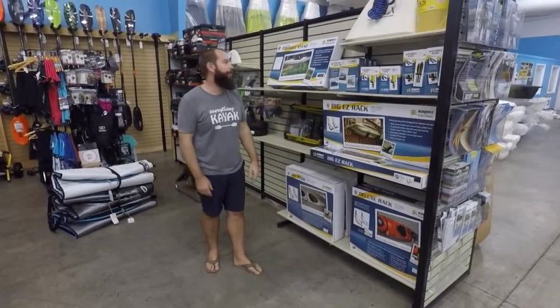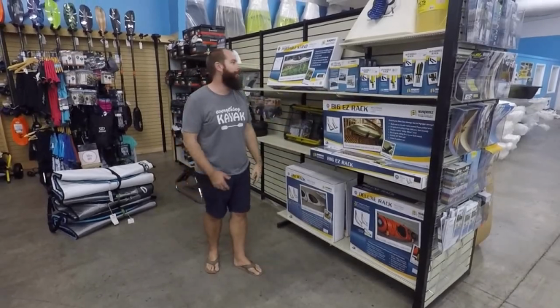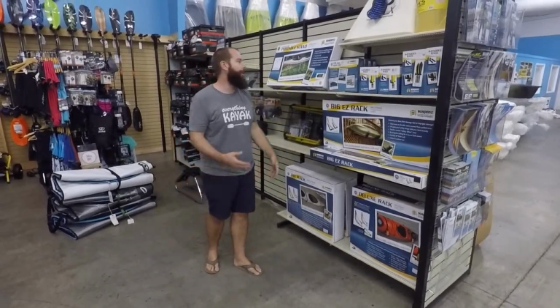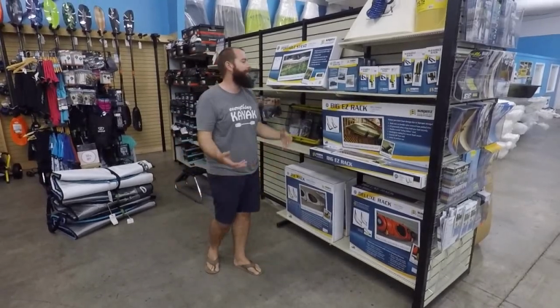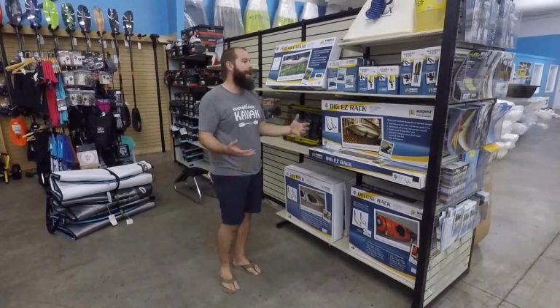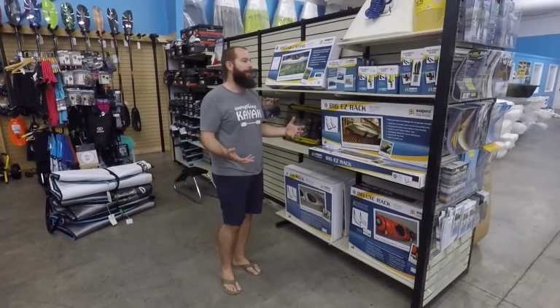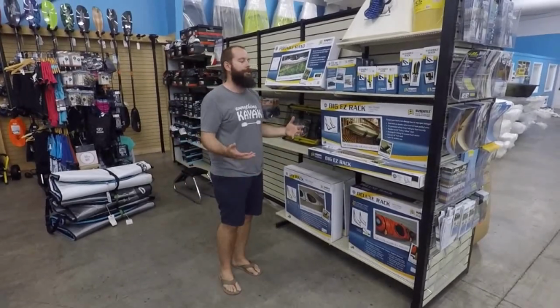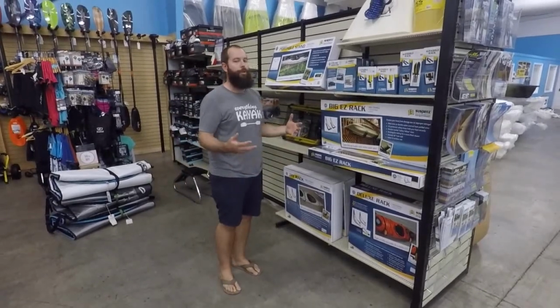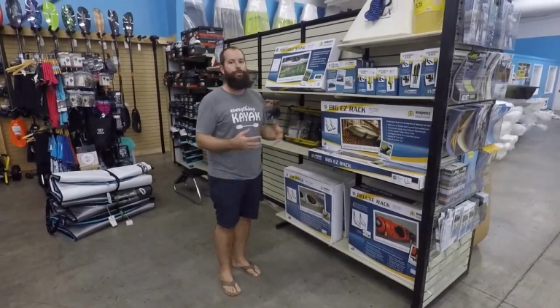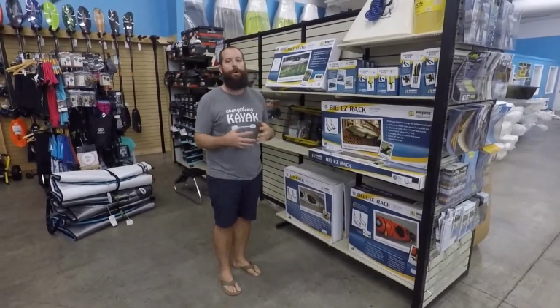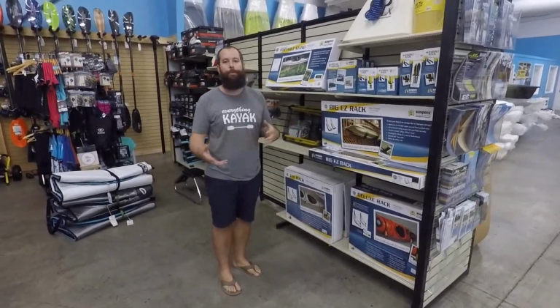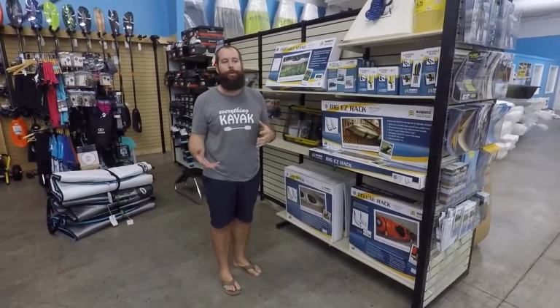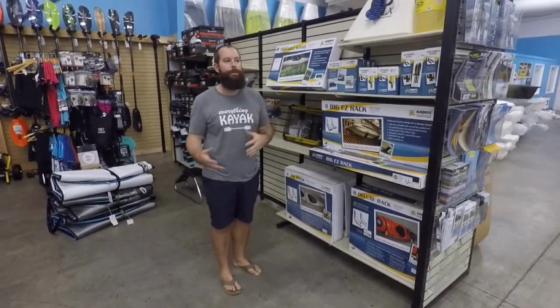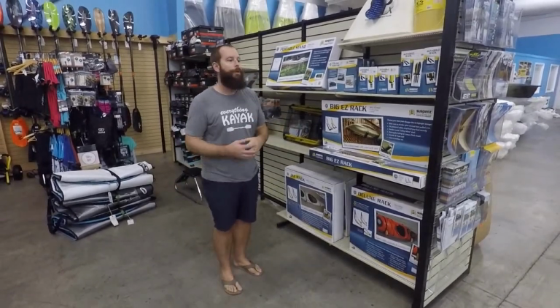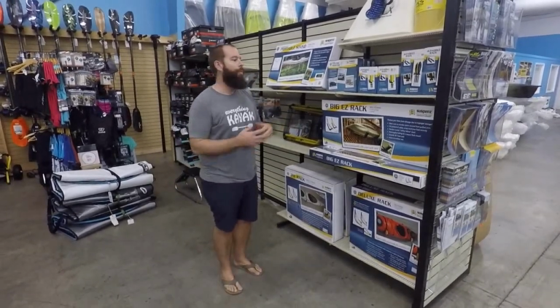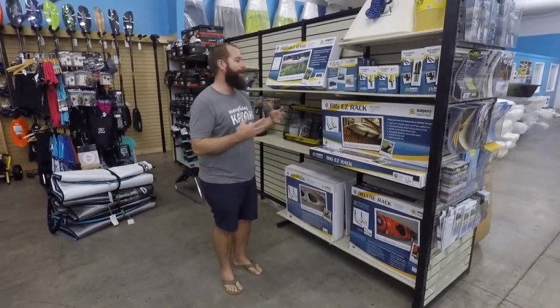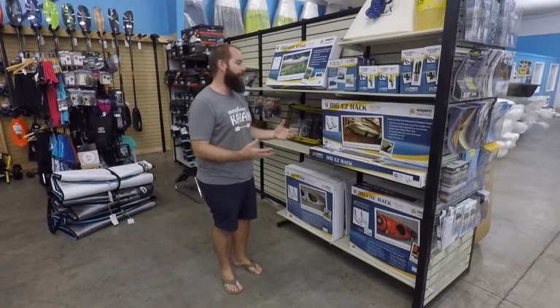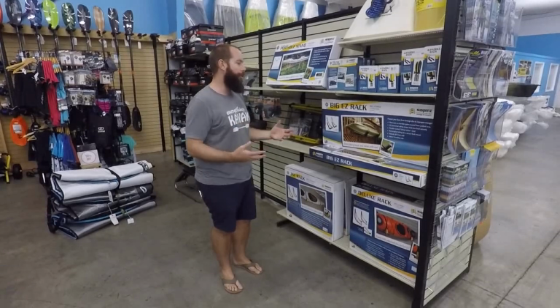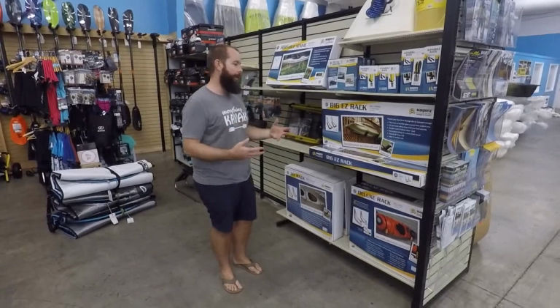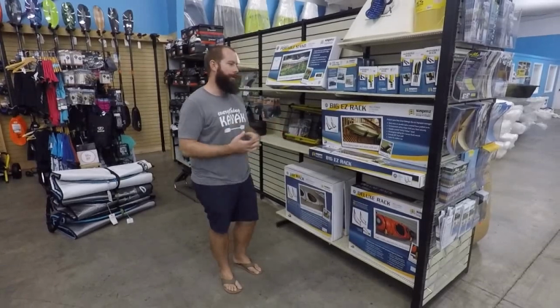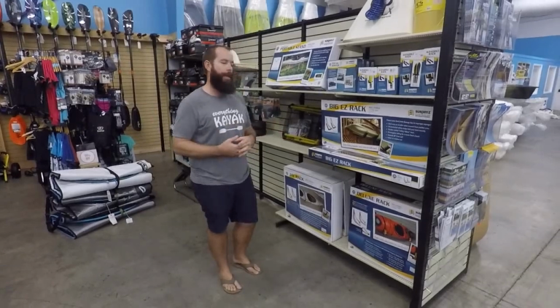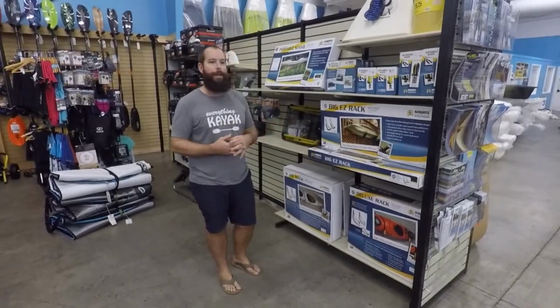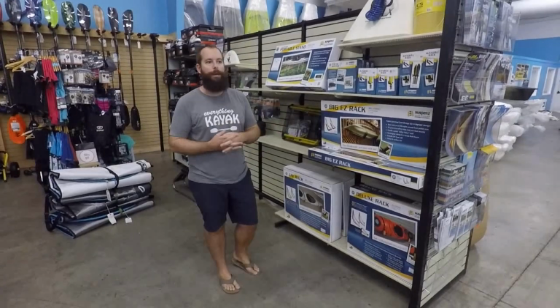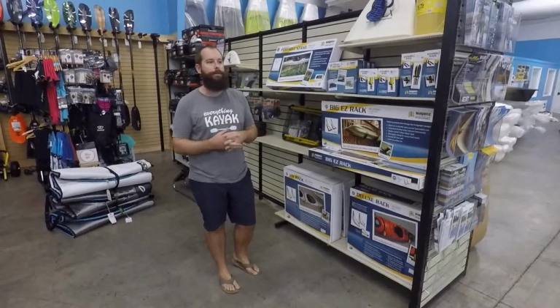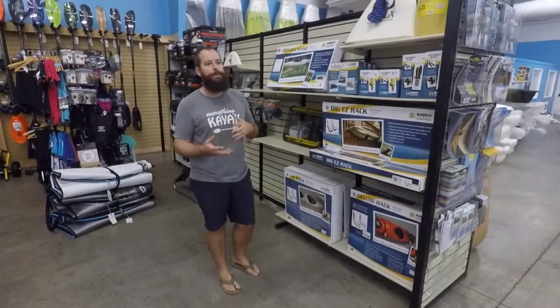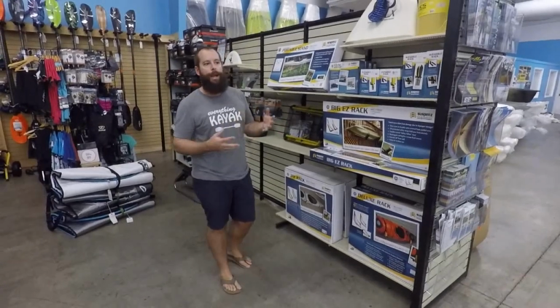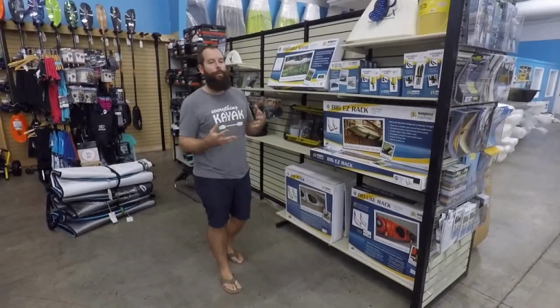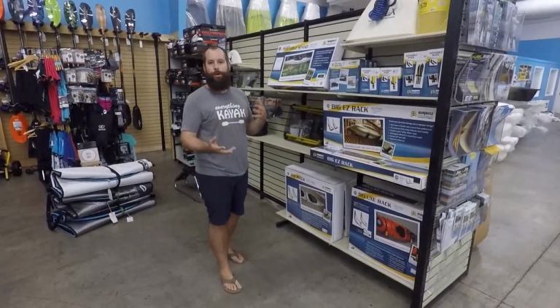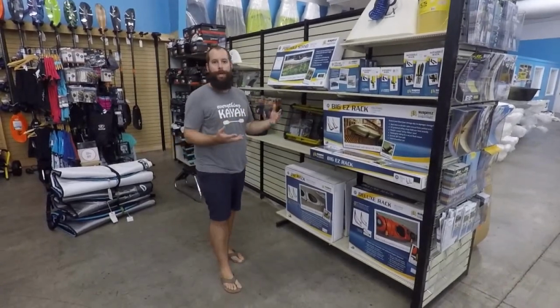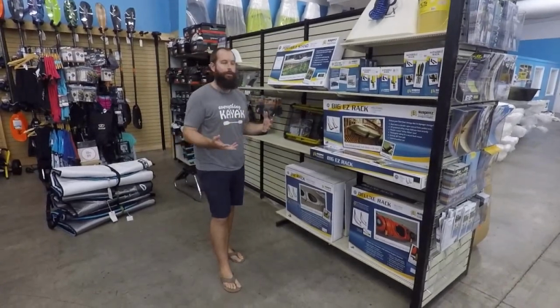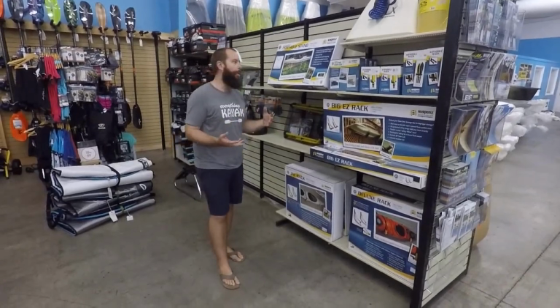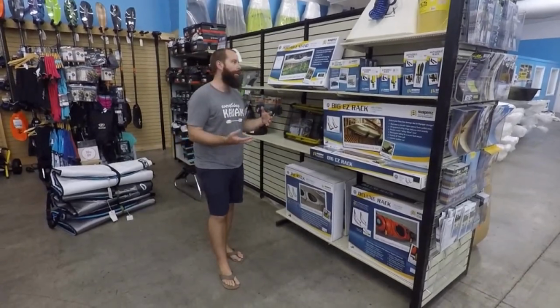What really comes down with storage is where you're putting it, what you're storing, and how worried about it you are.